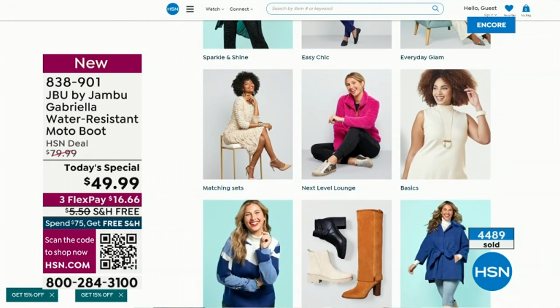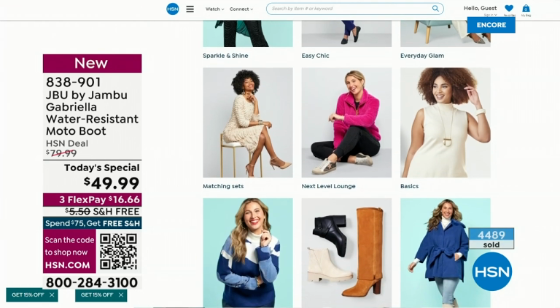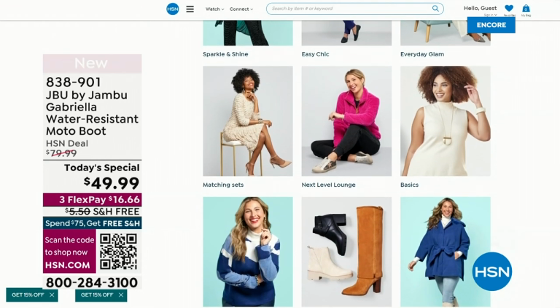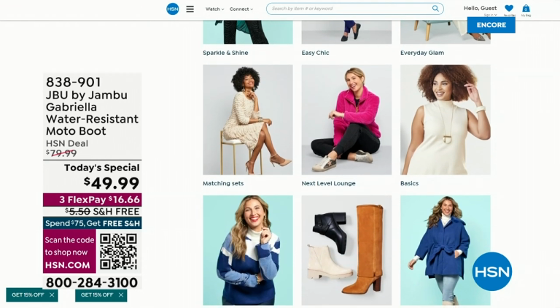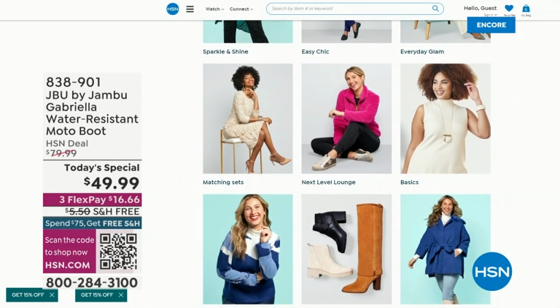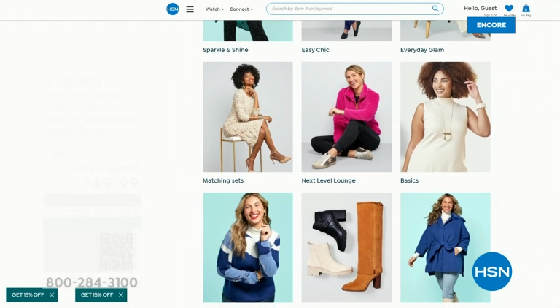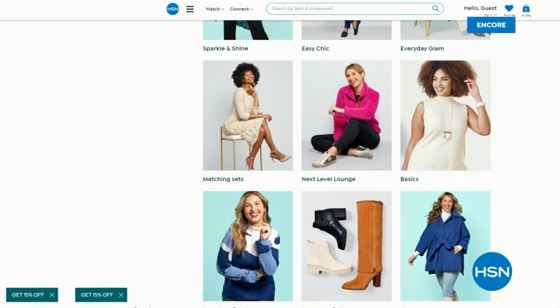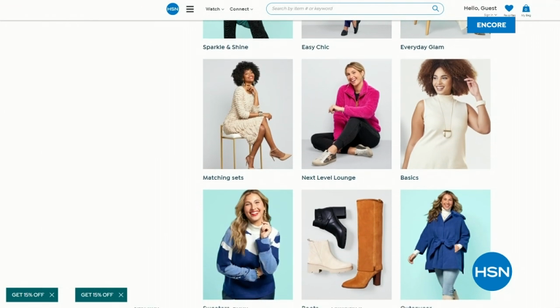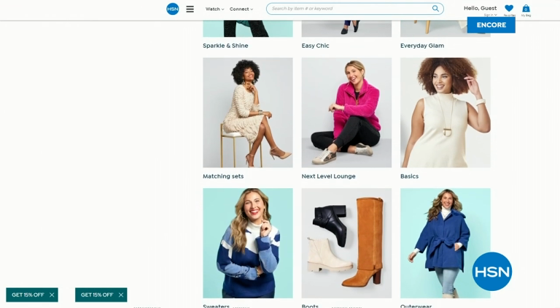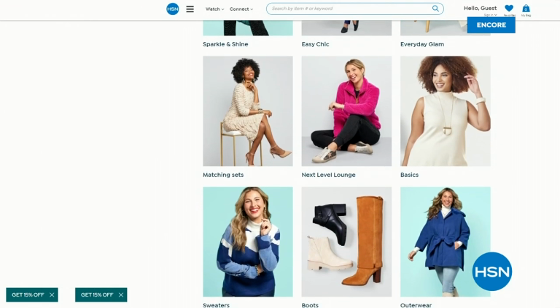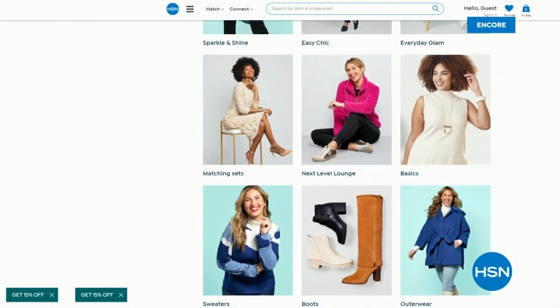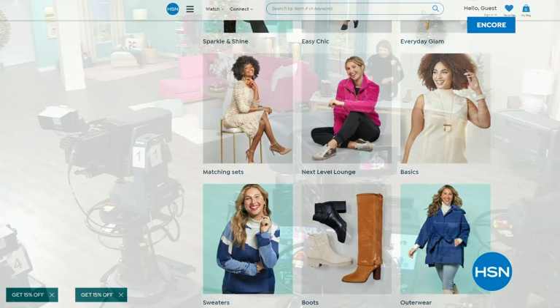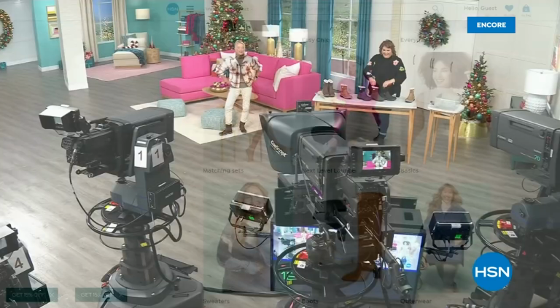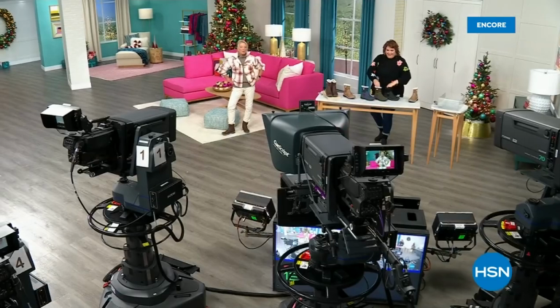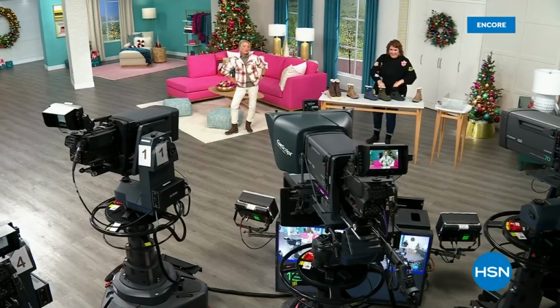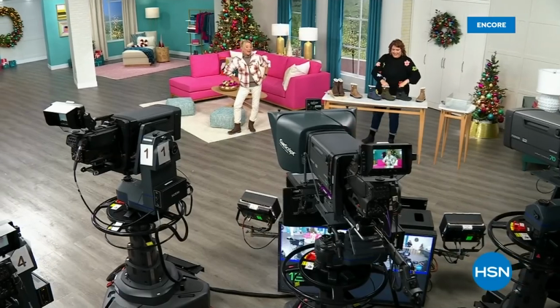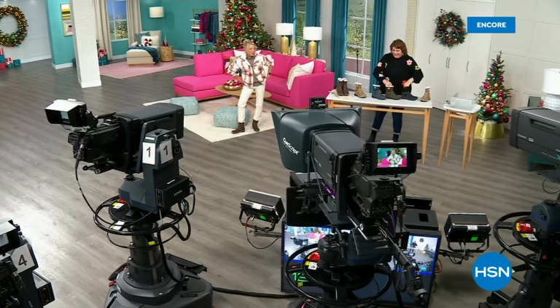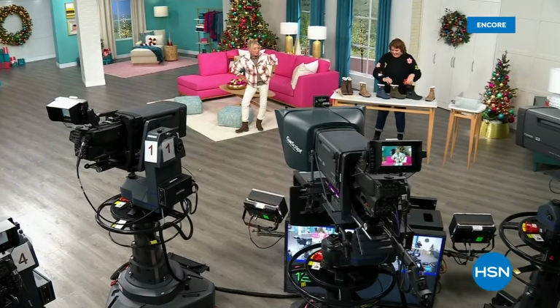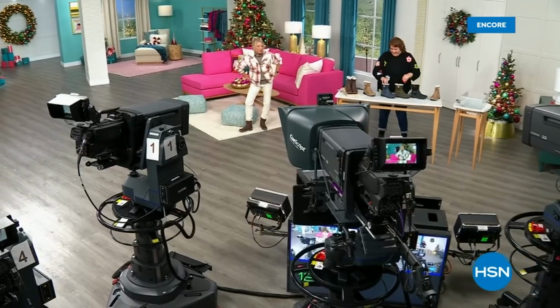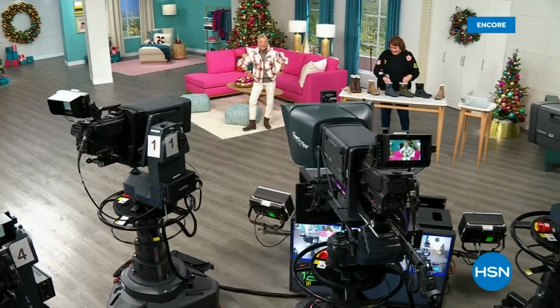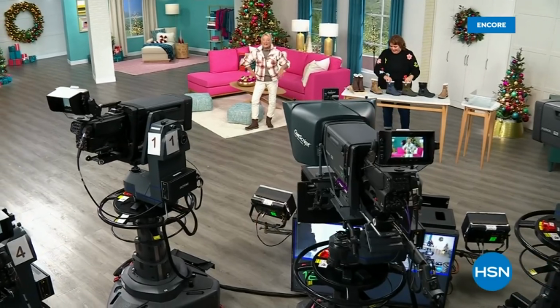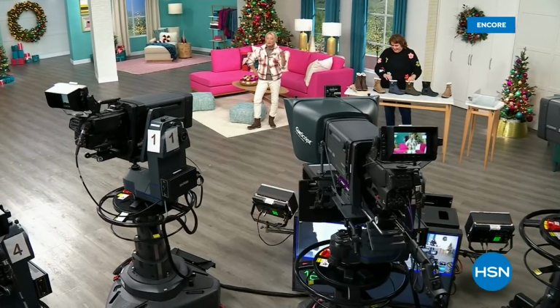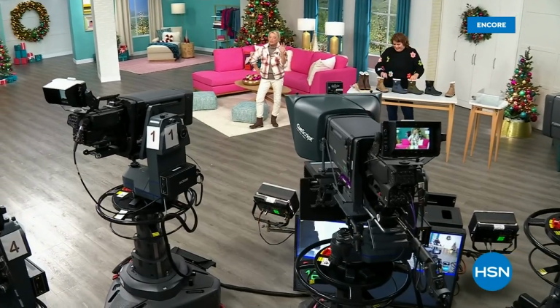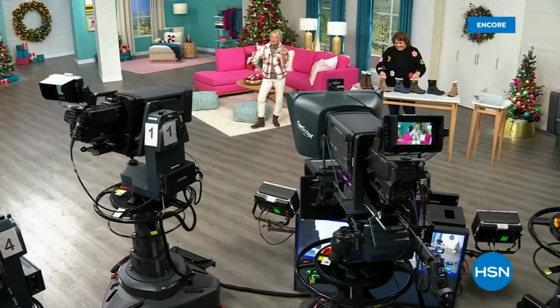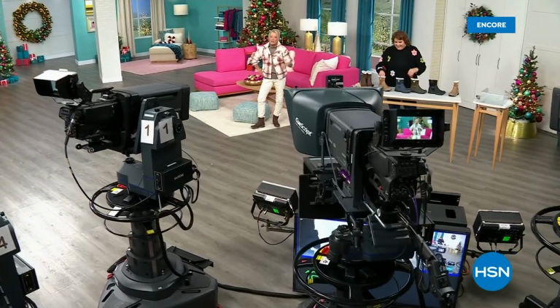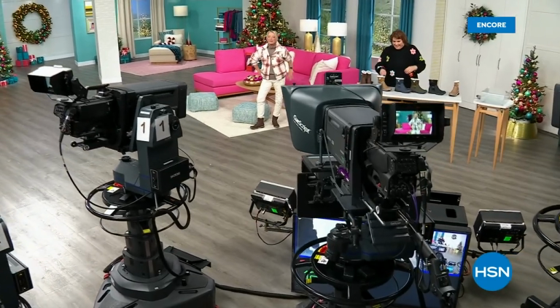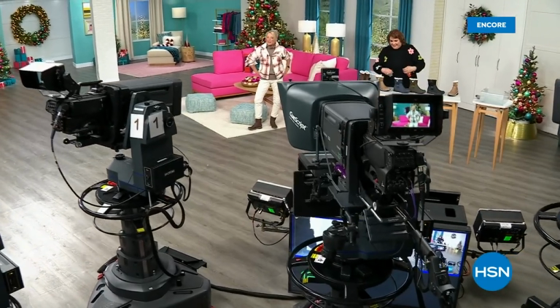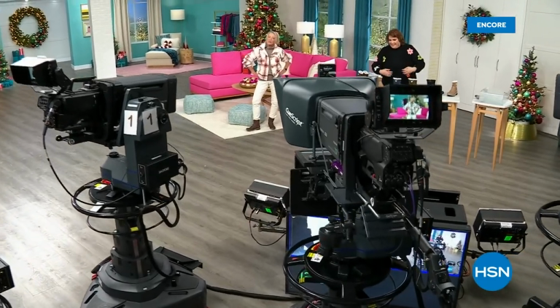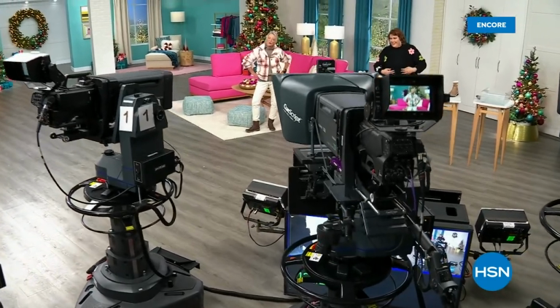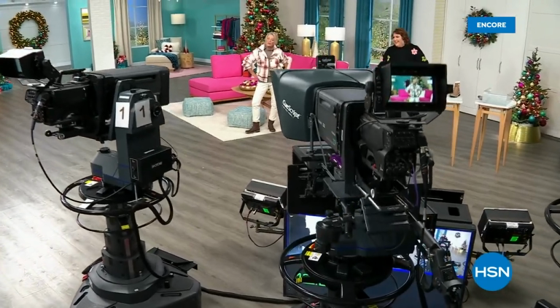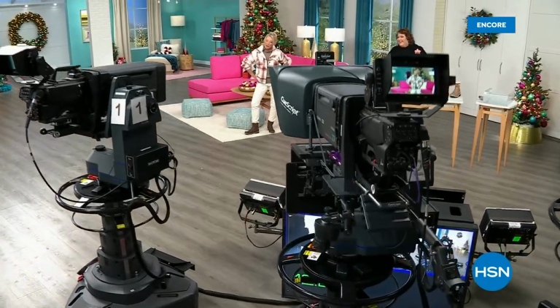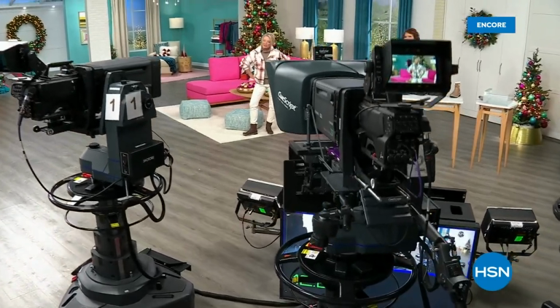Coming up next: brand new boots and a couple of shoe styles I think you're going to love.